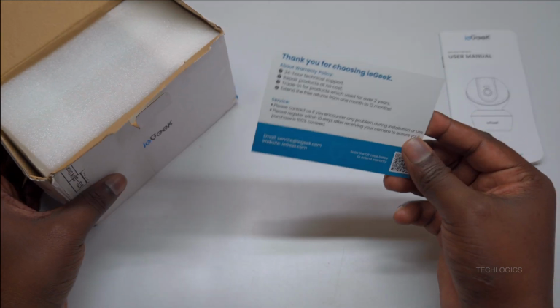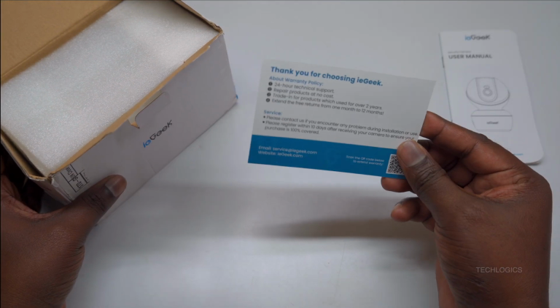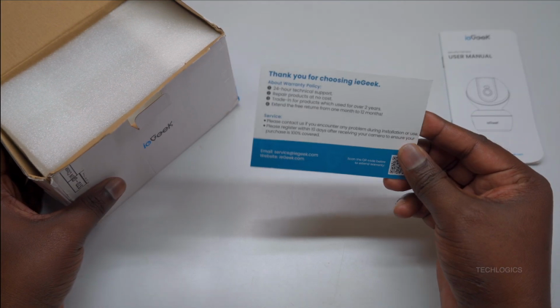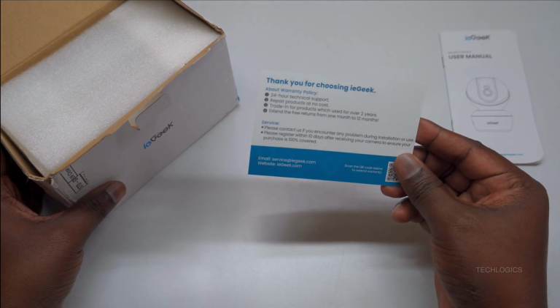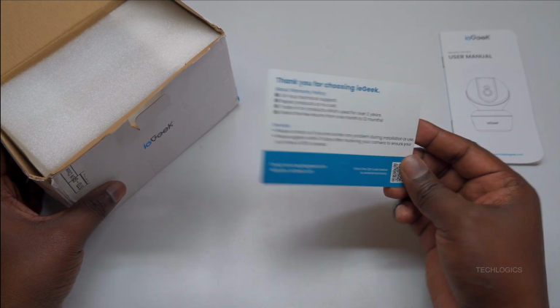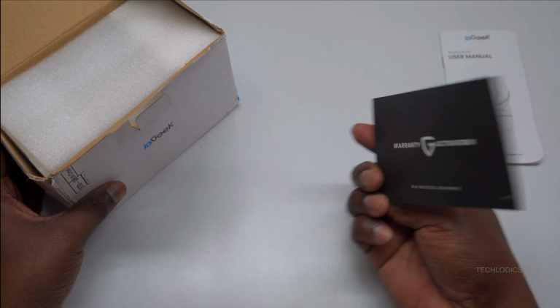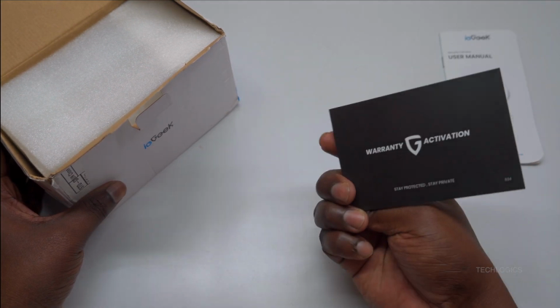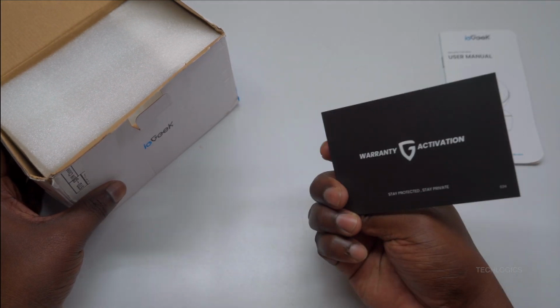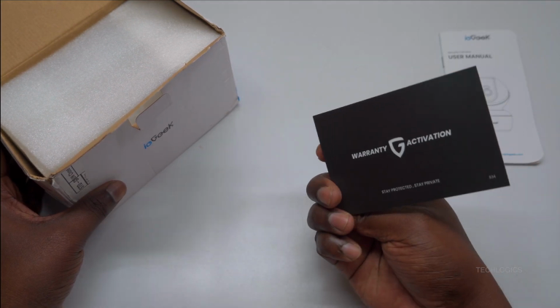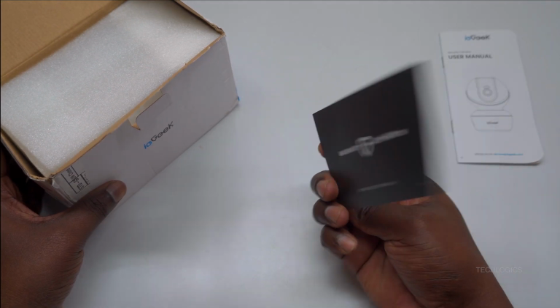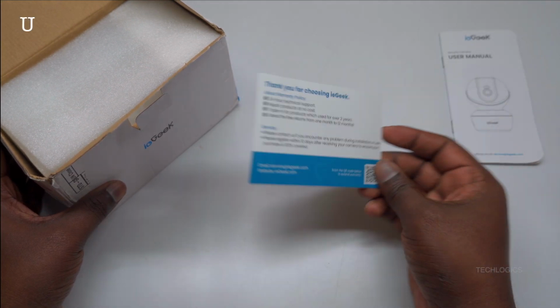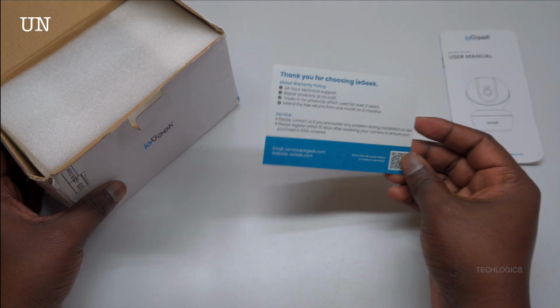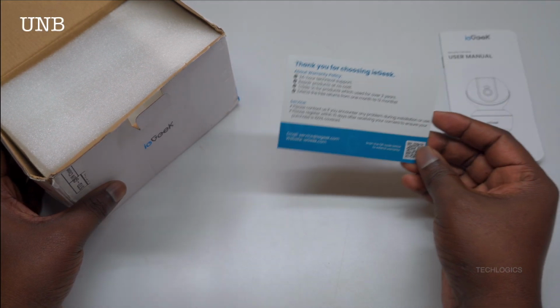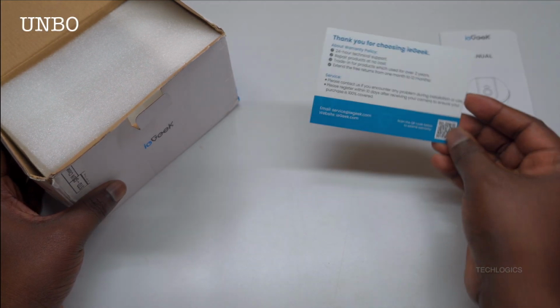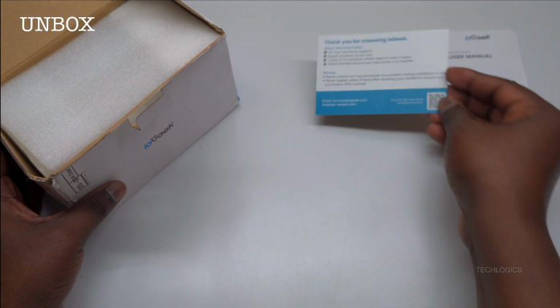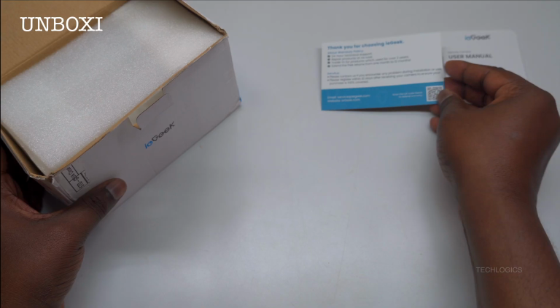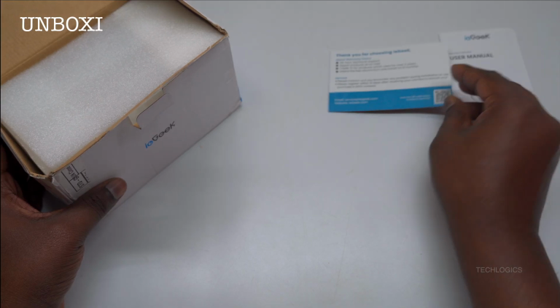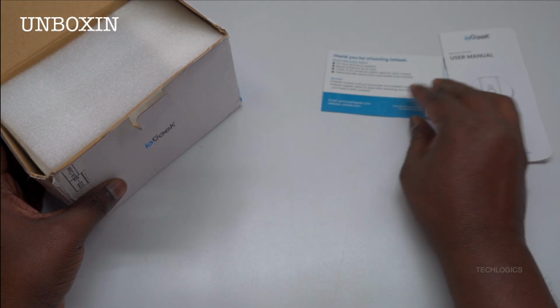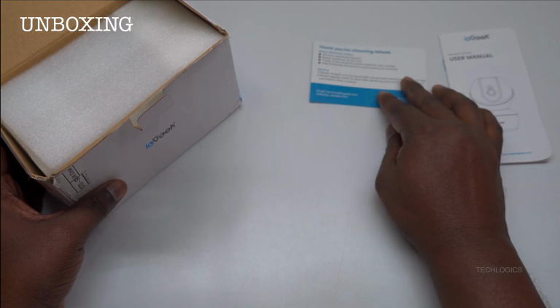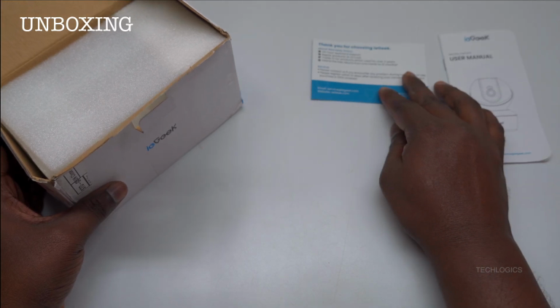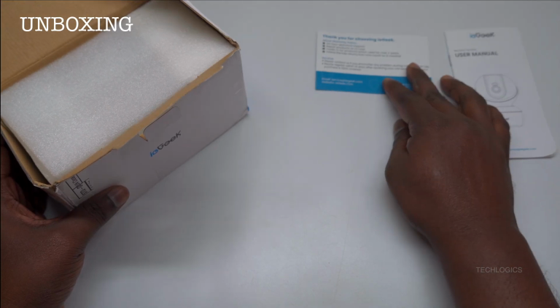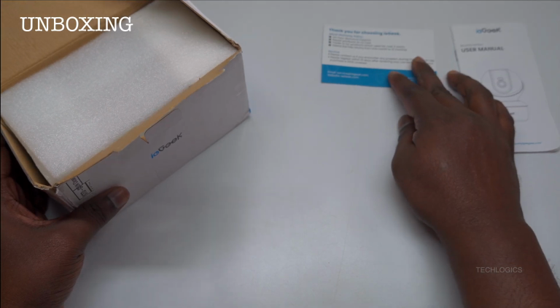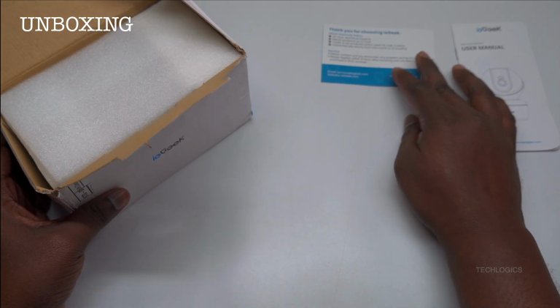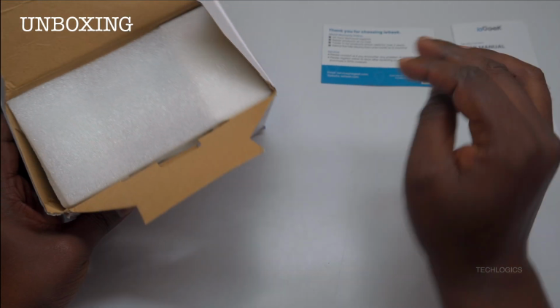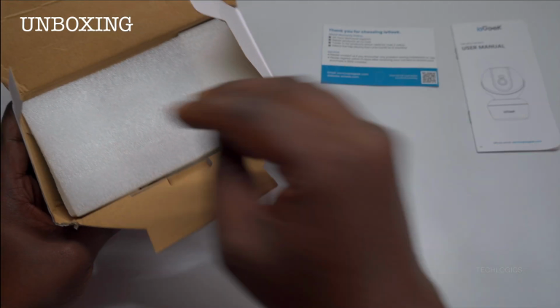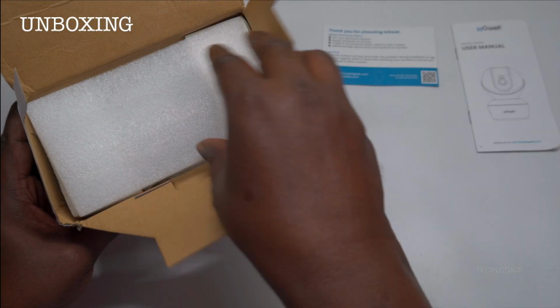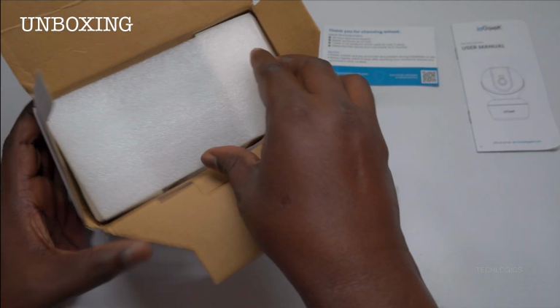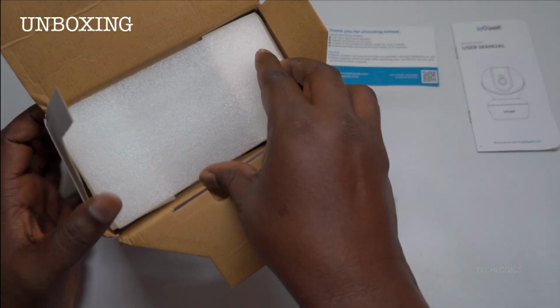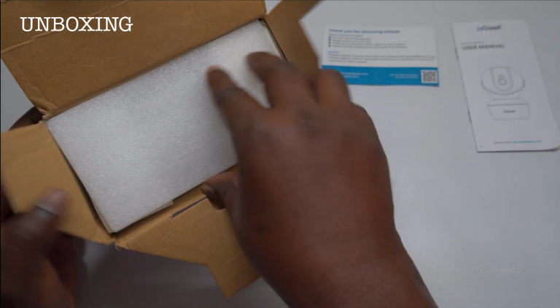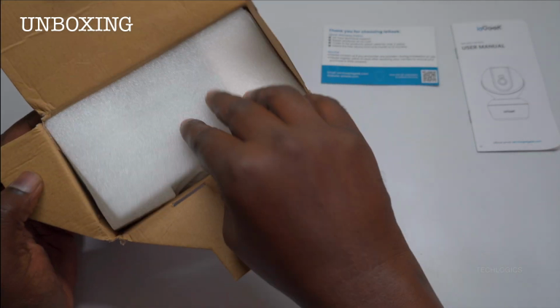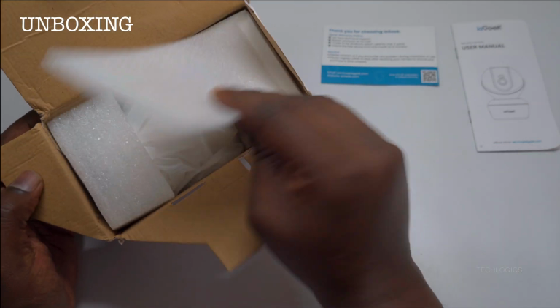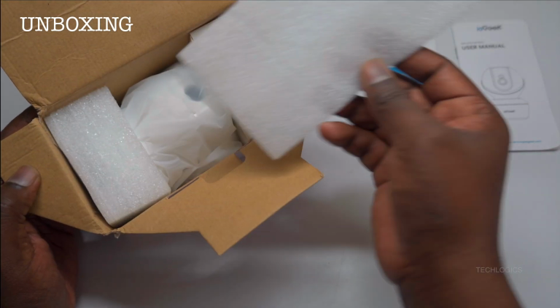This process is designed to cater to everyone, from tech-savvy individuals to beginners, making it easy to secure your home.